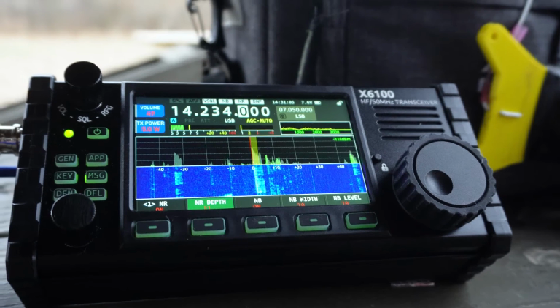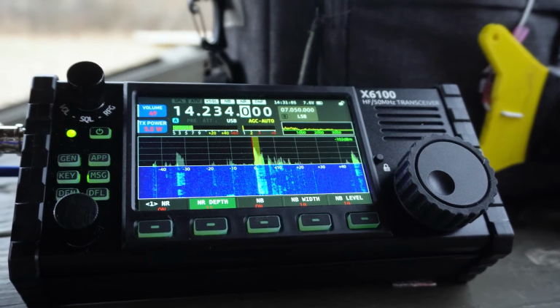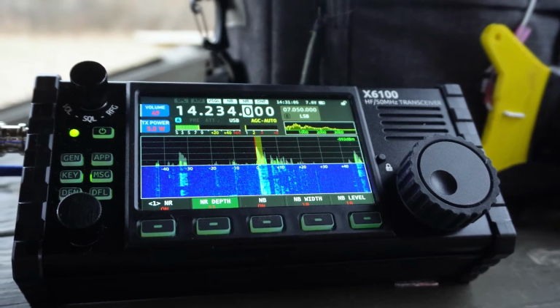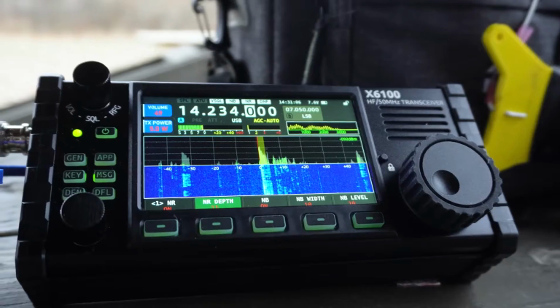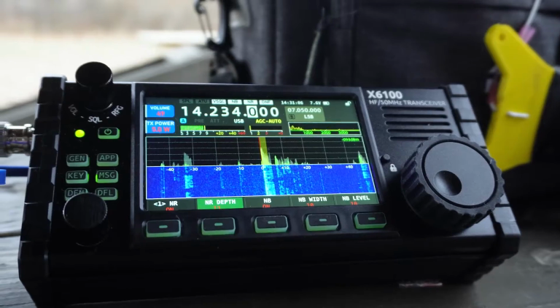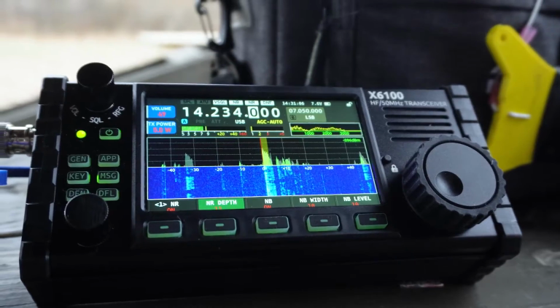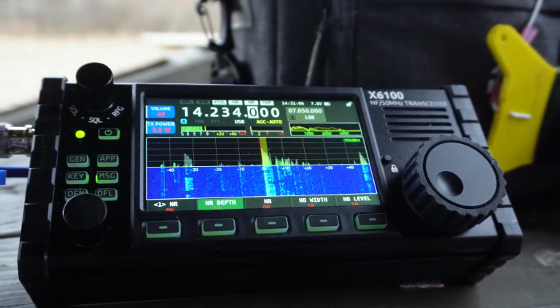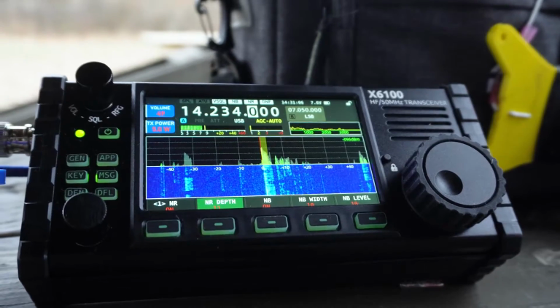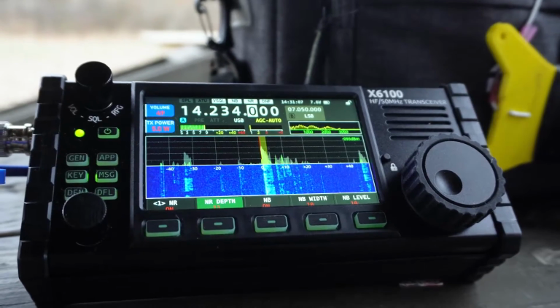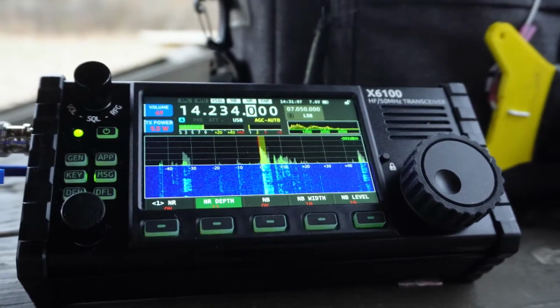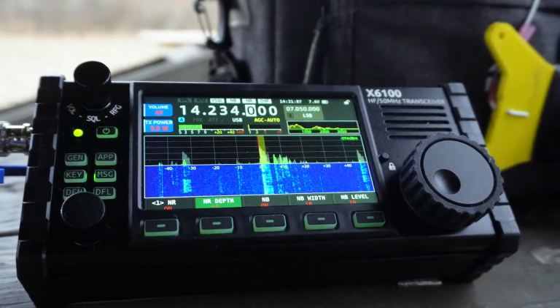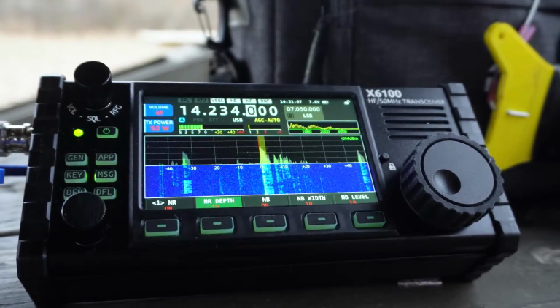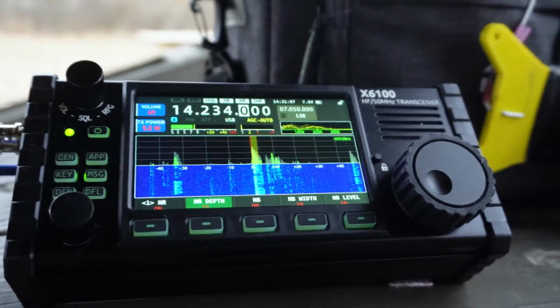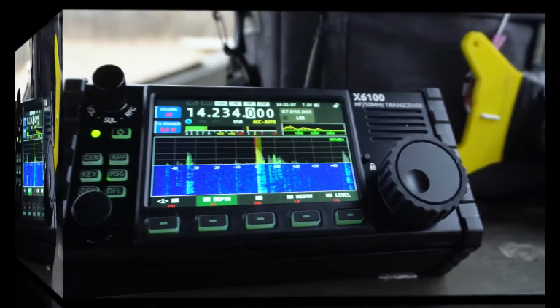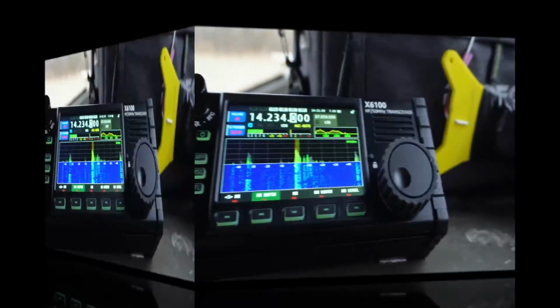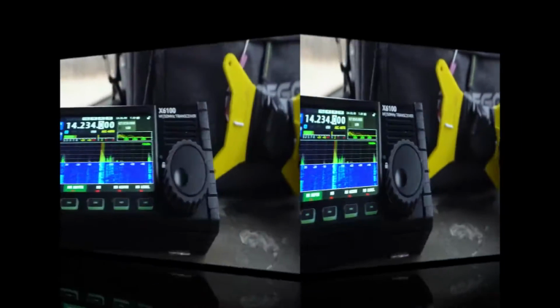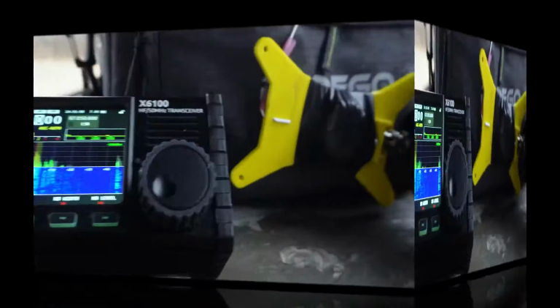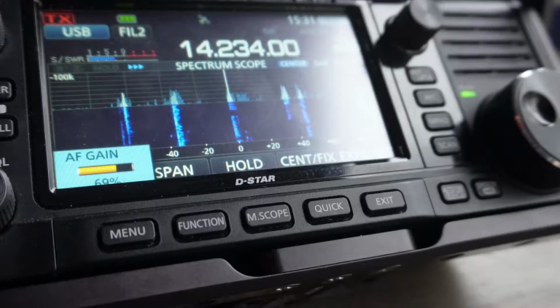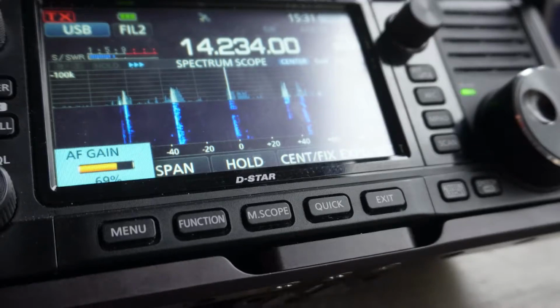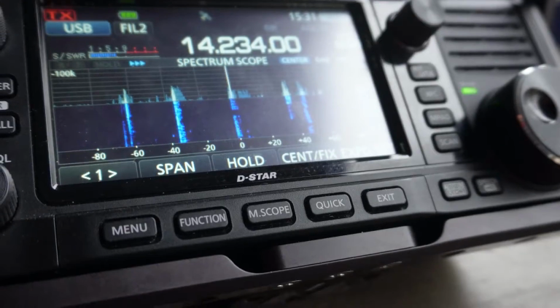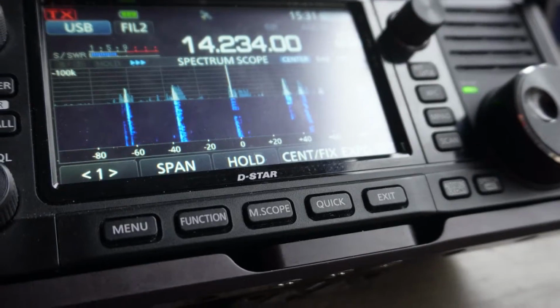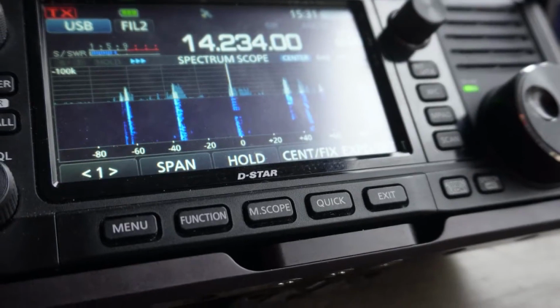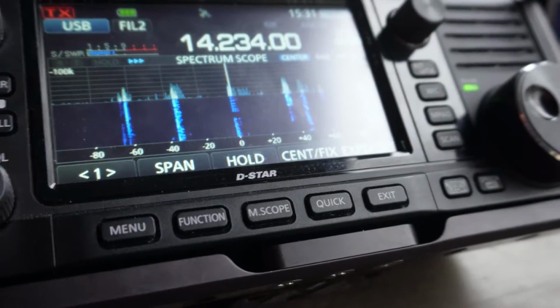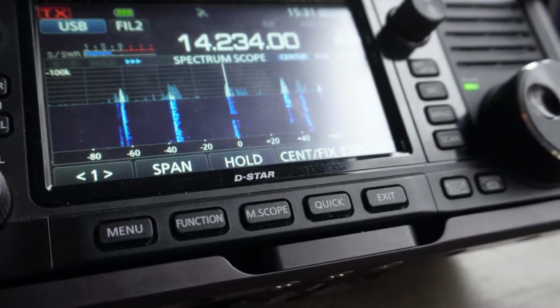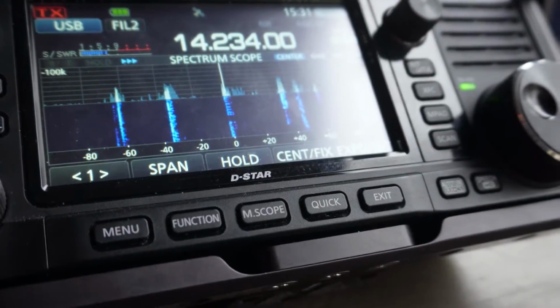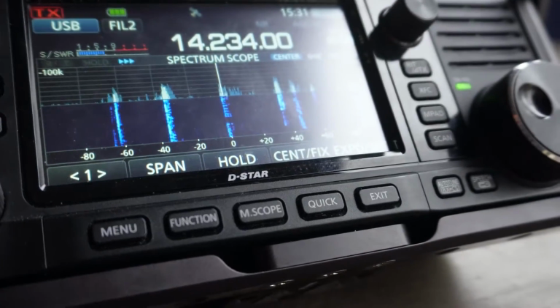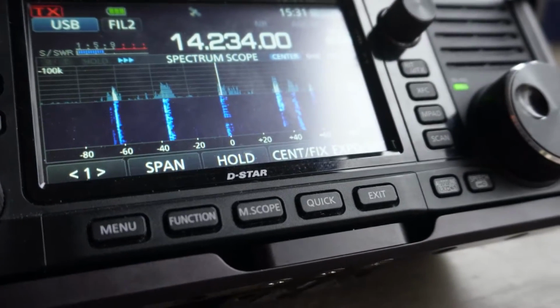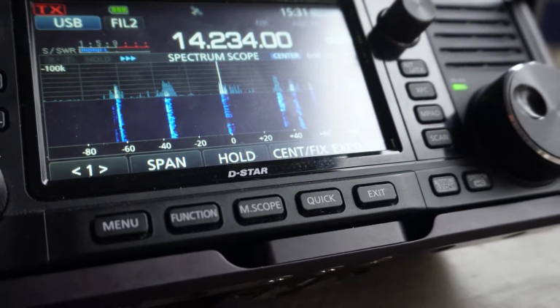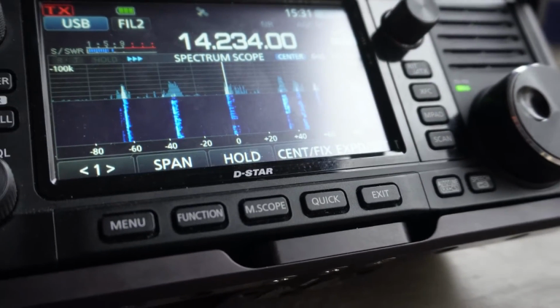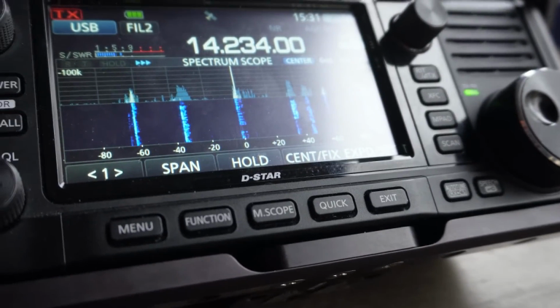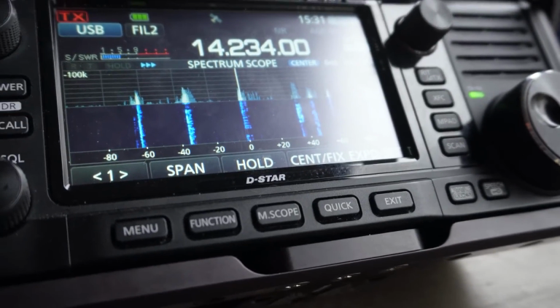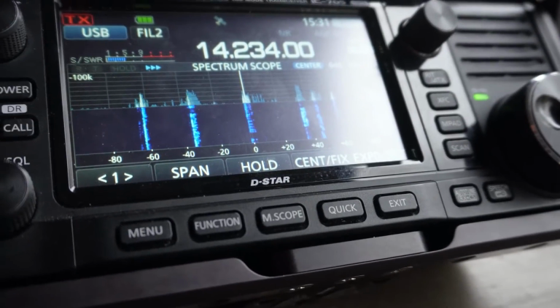I put it out there in the back of the tent. Best investment in HF radio that I've had.